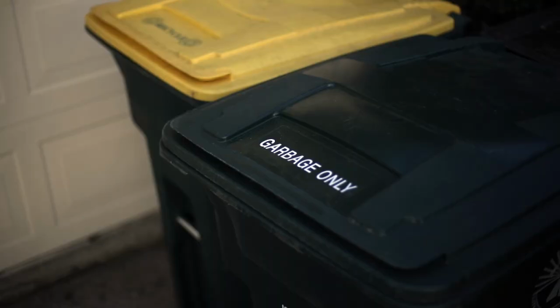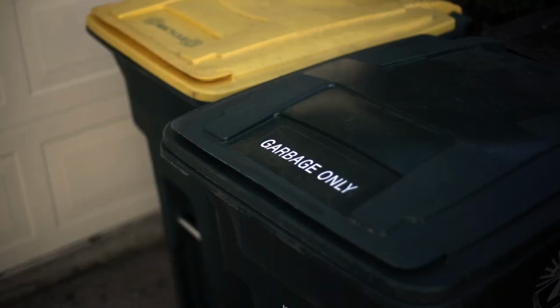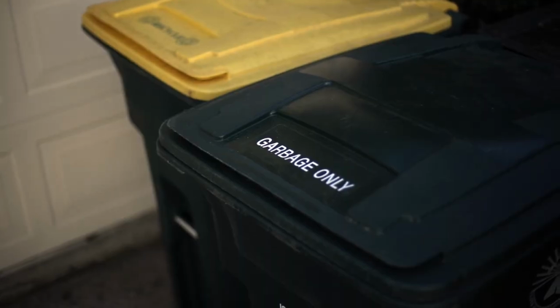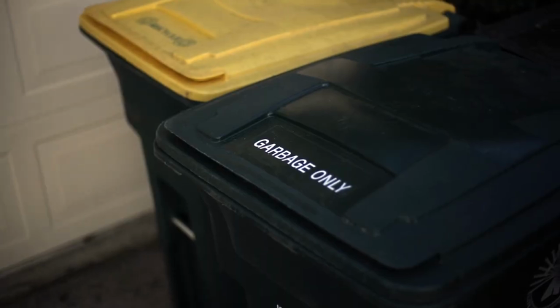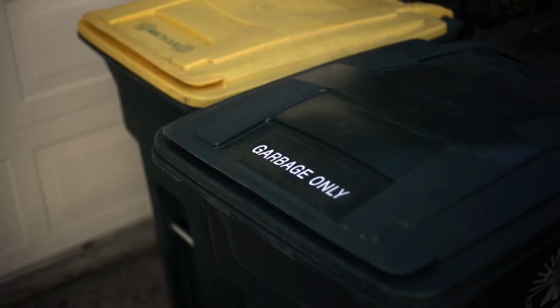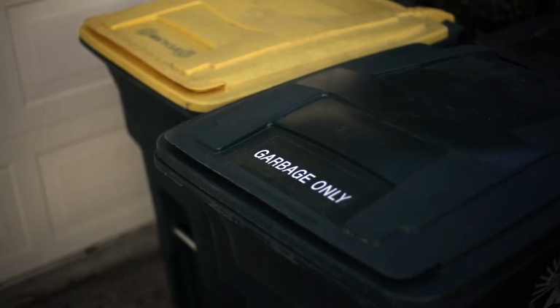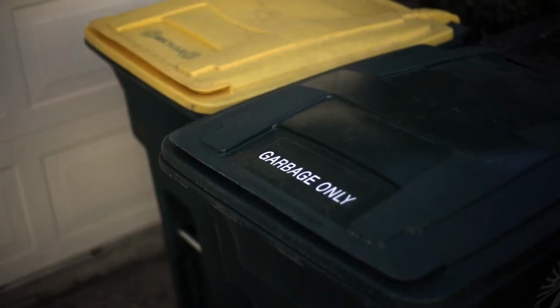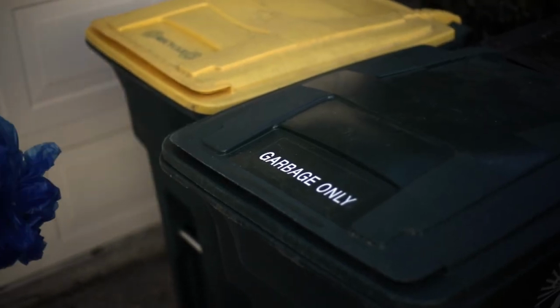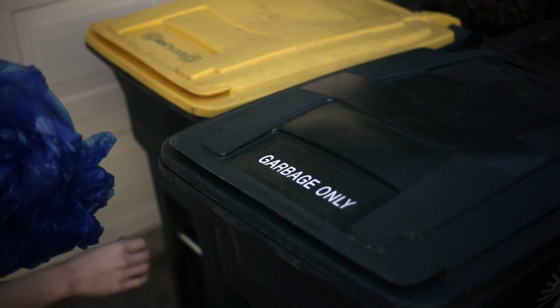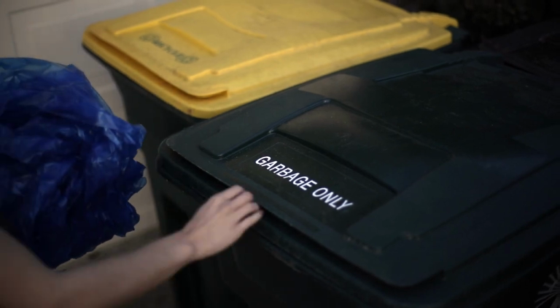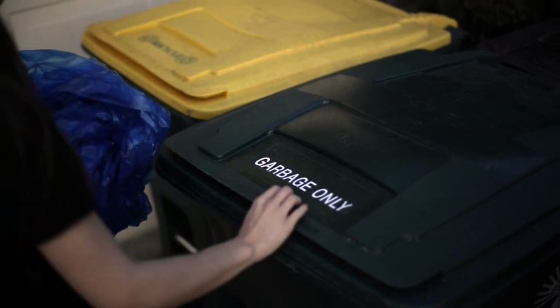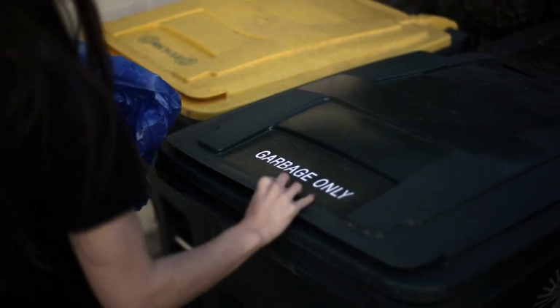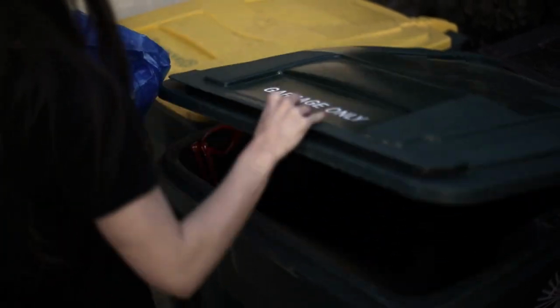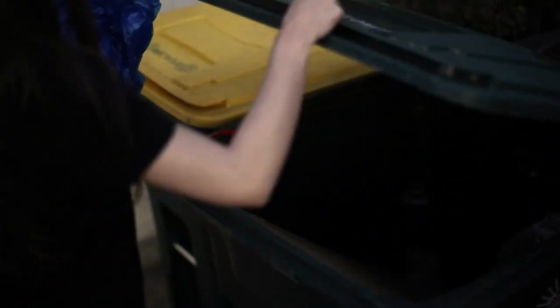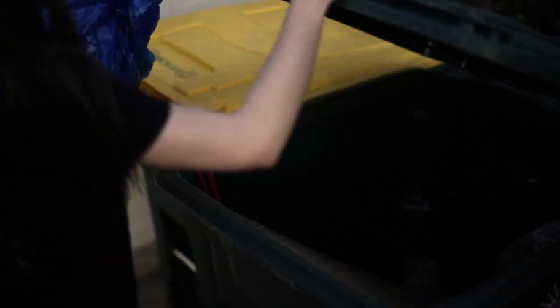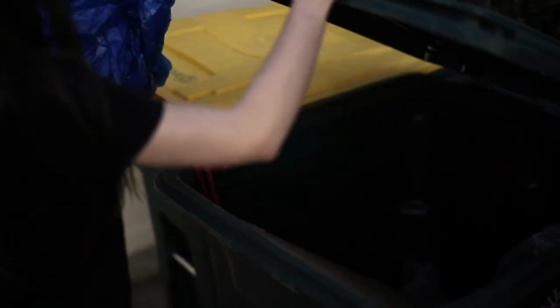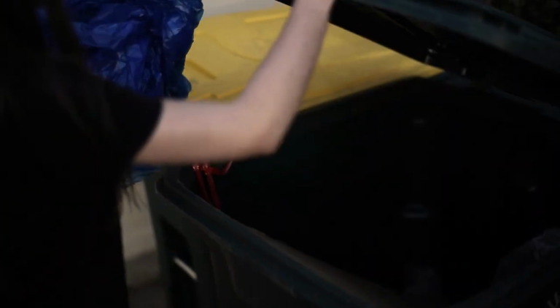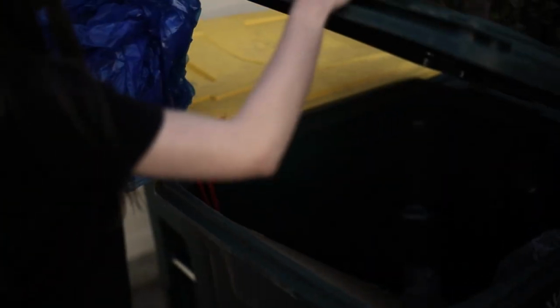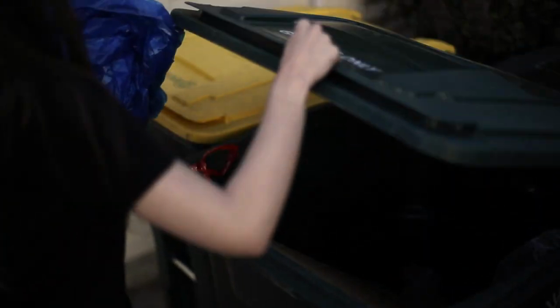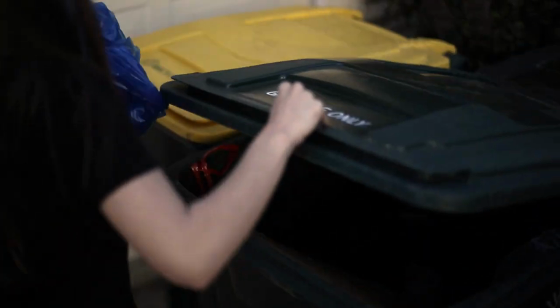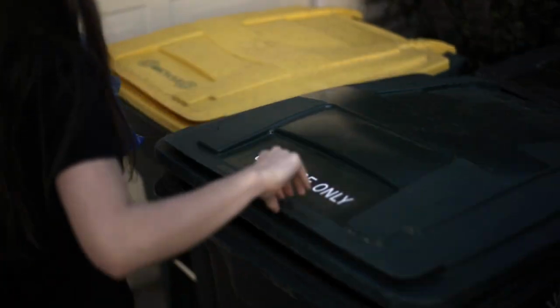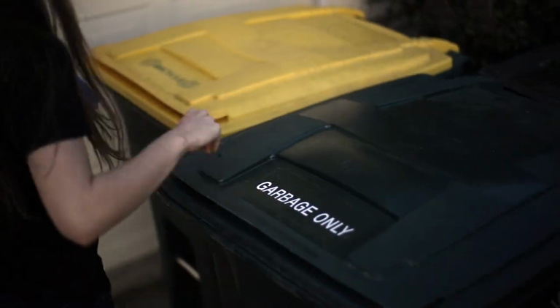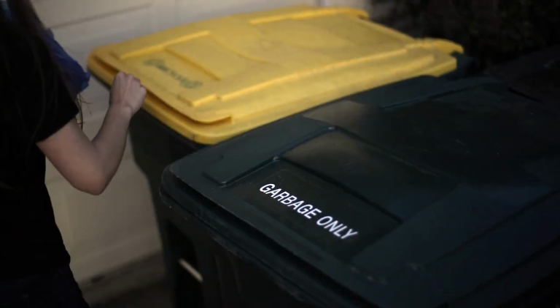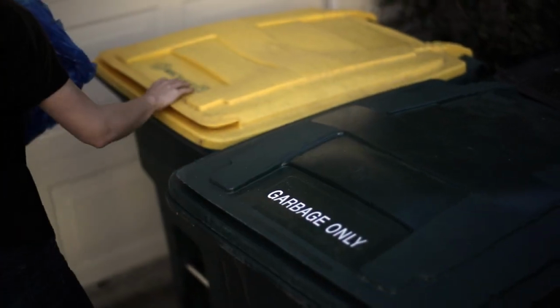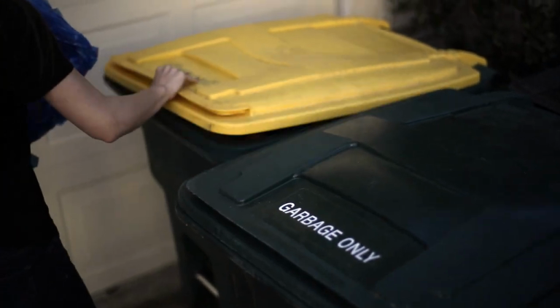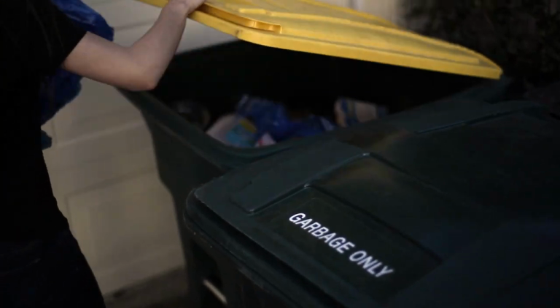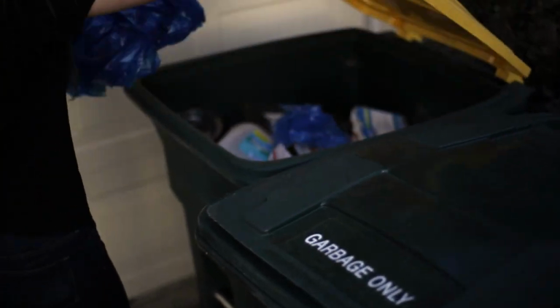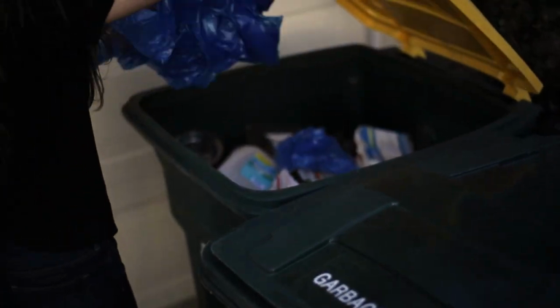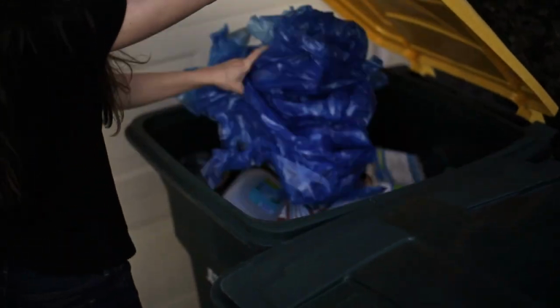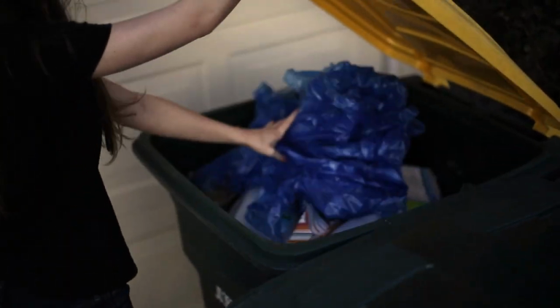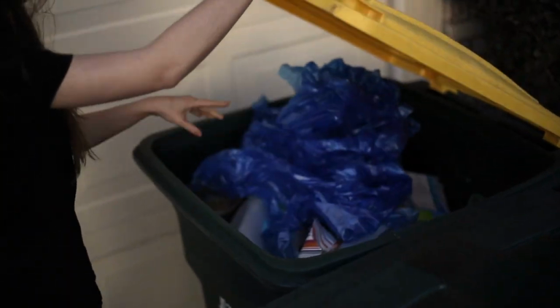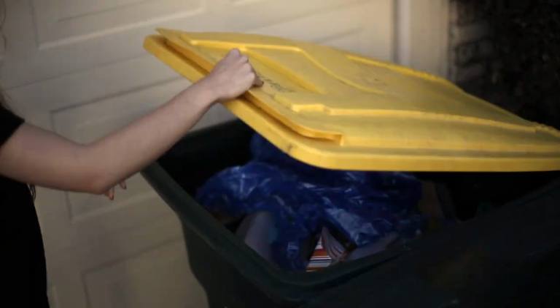When you're finished with the Better Cover, don't throw it away. The material is made to be recycled.